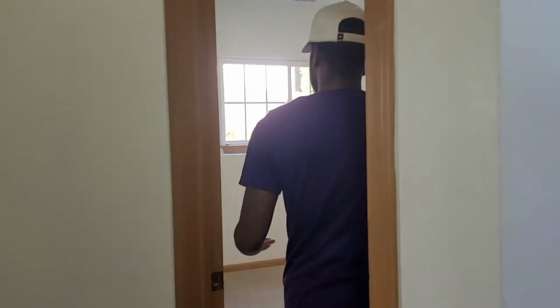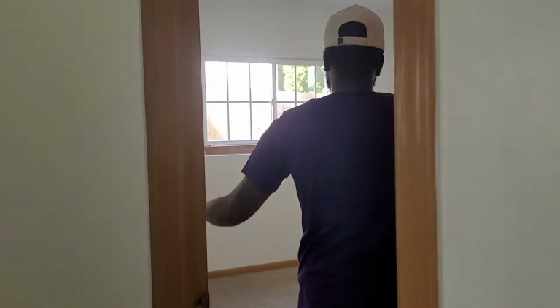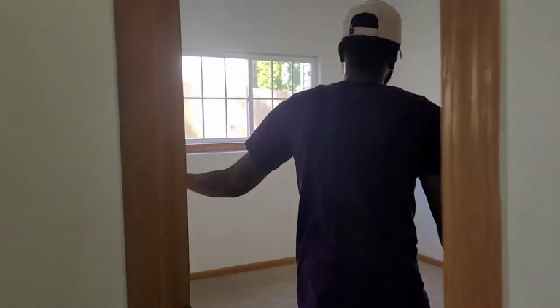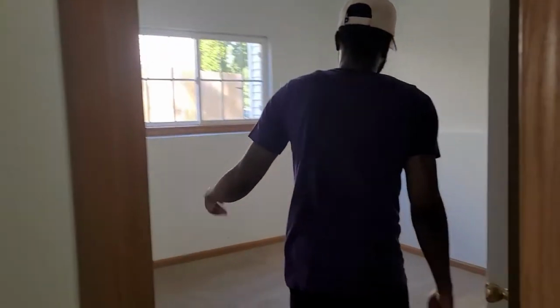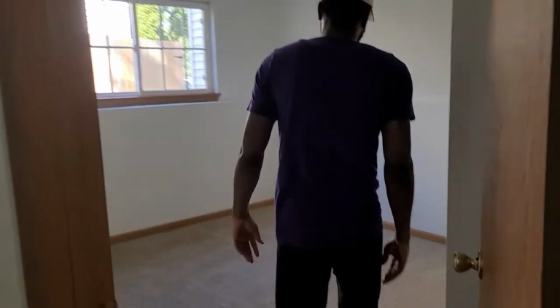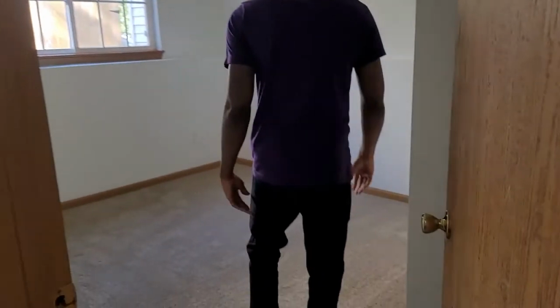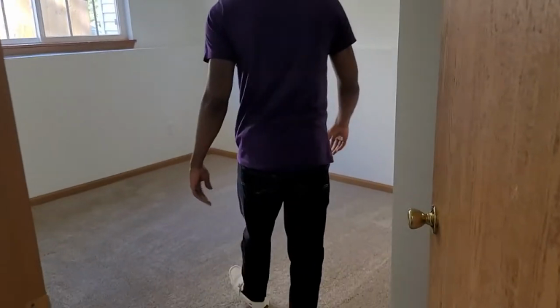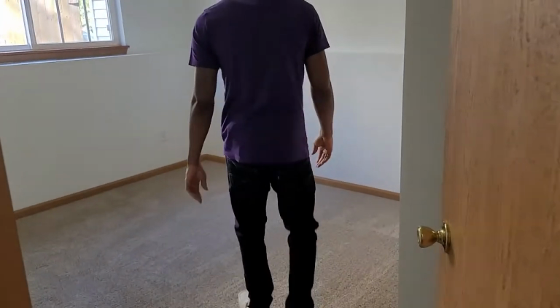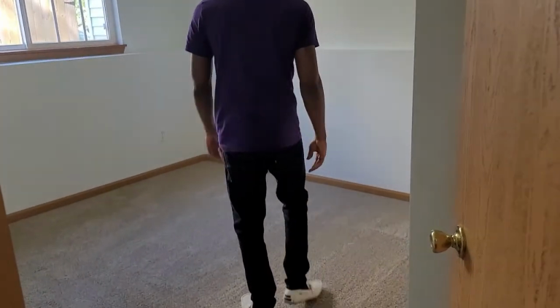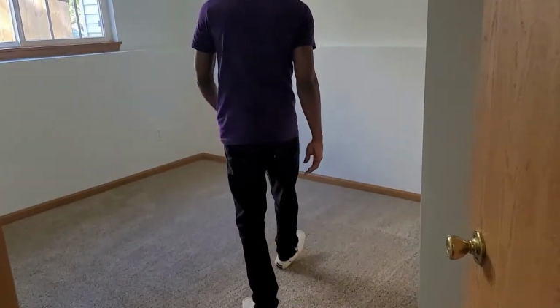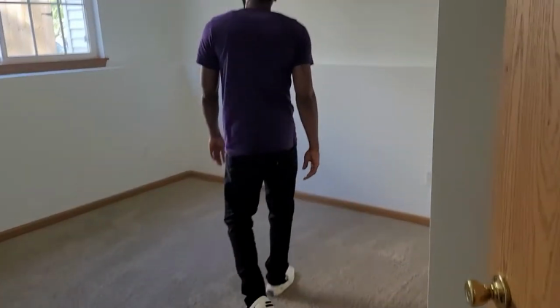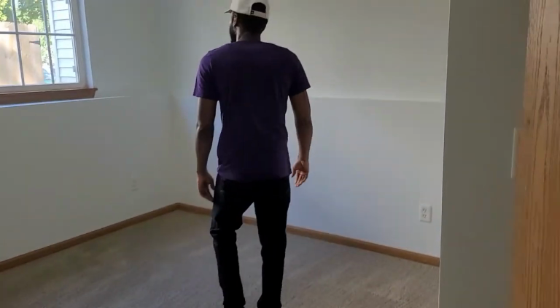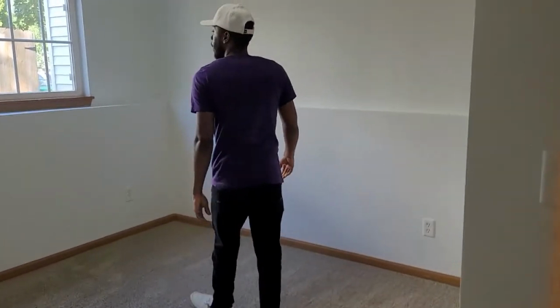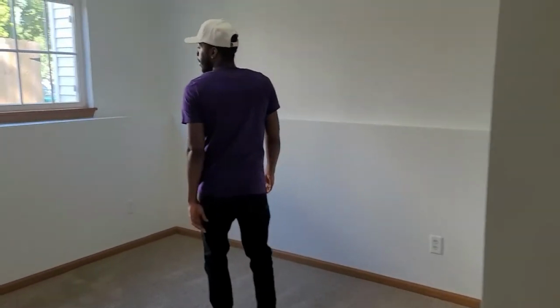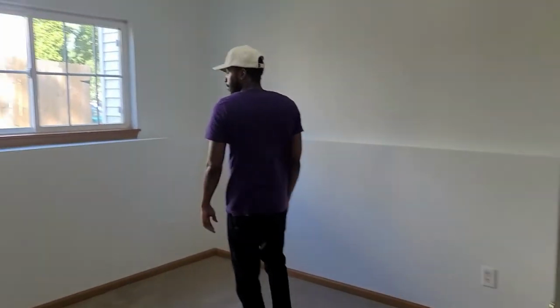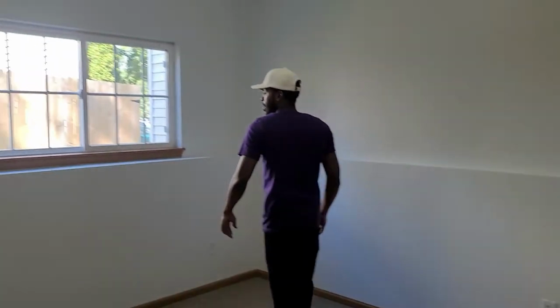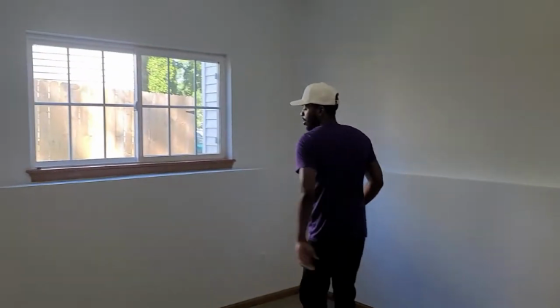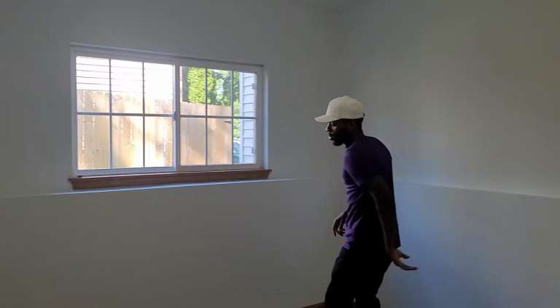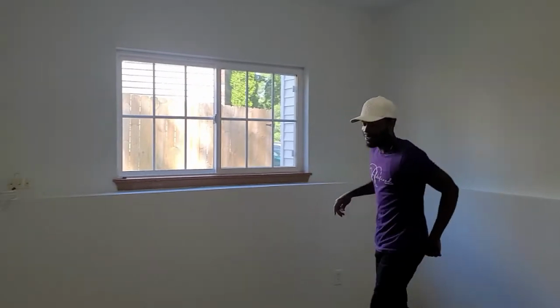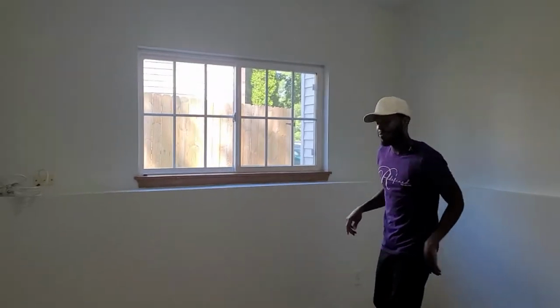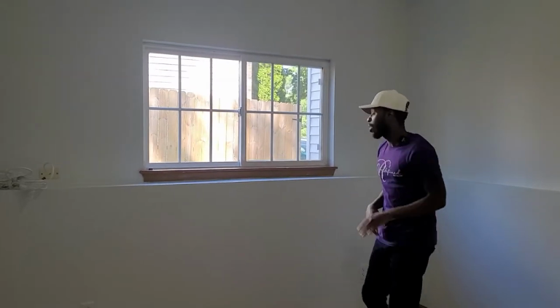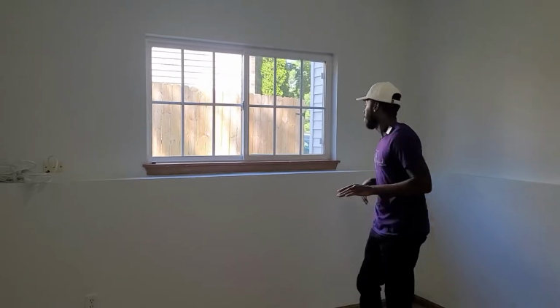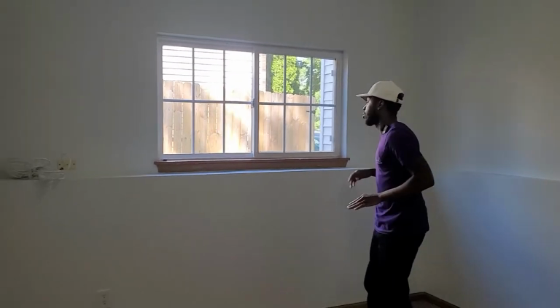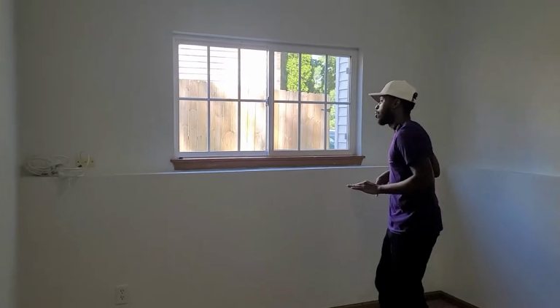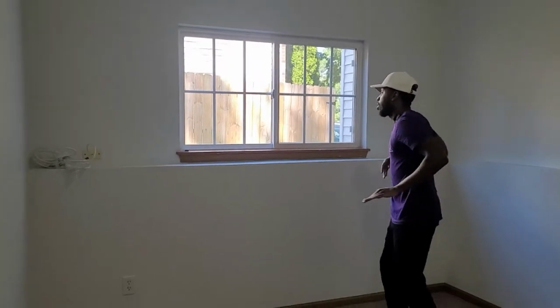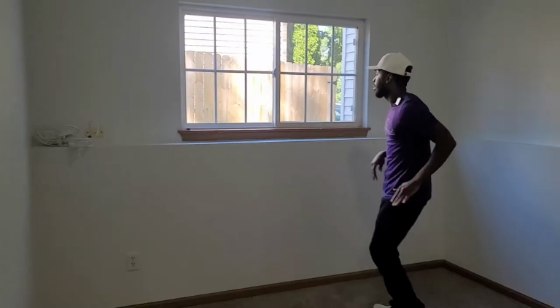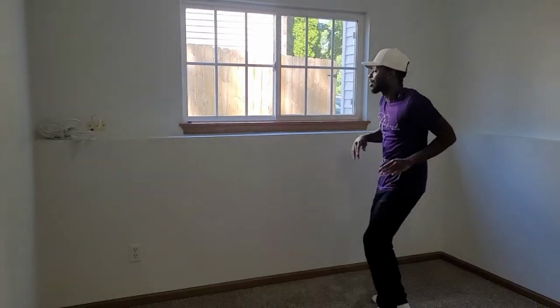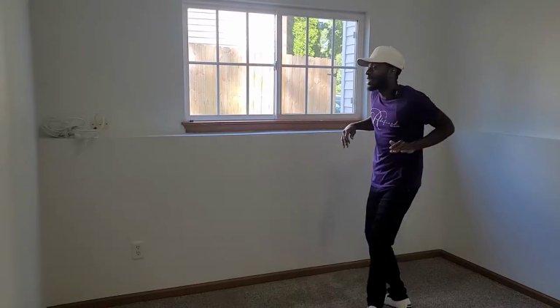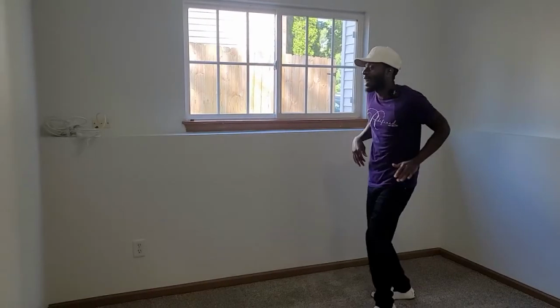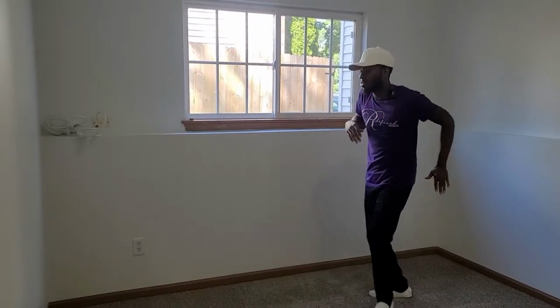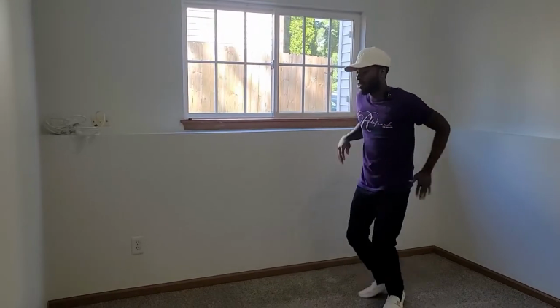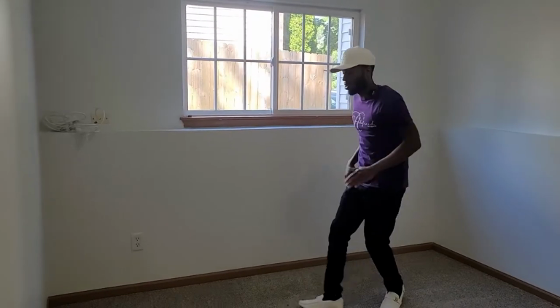Room number one. Brand new carpet, brand new paint. That carpet feels so good — I can just slide on that.